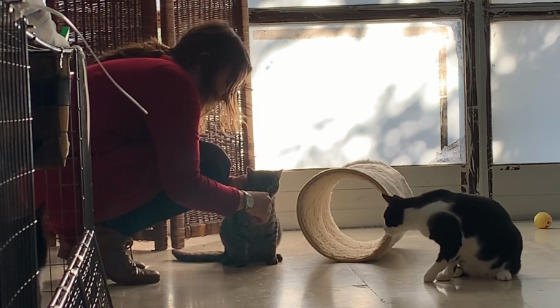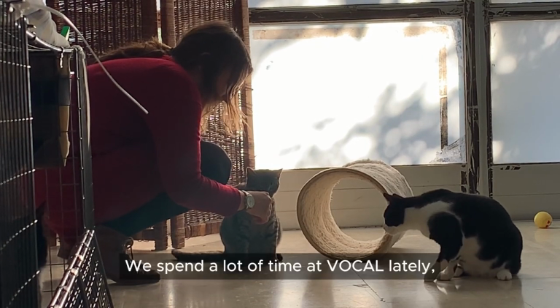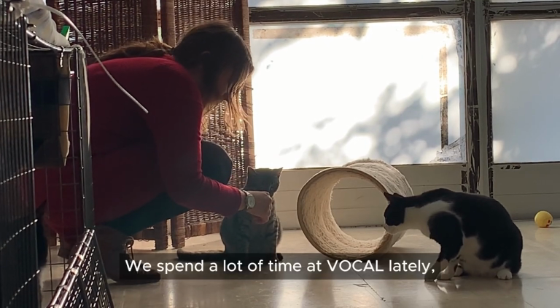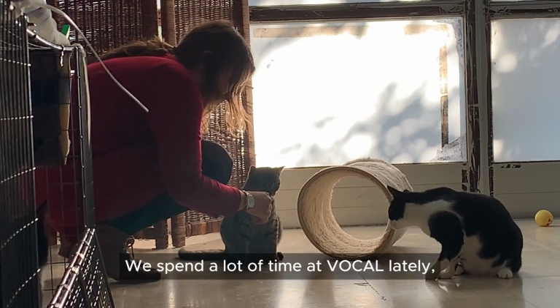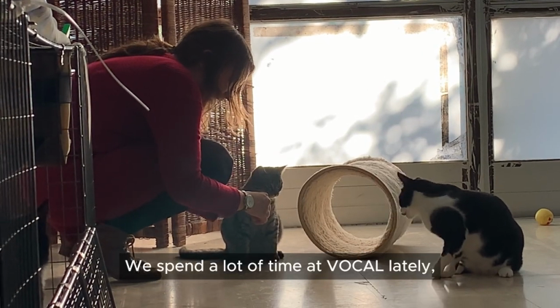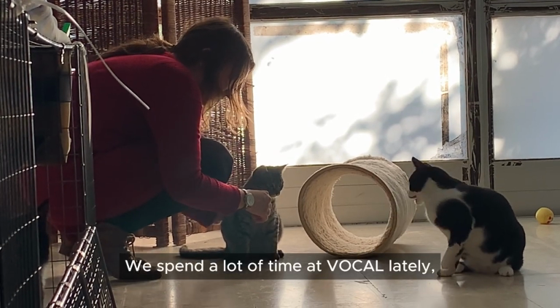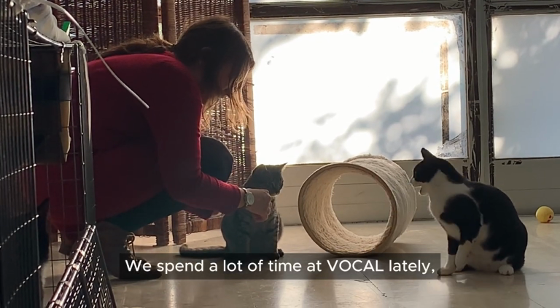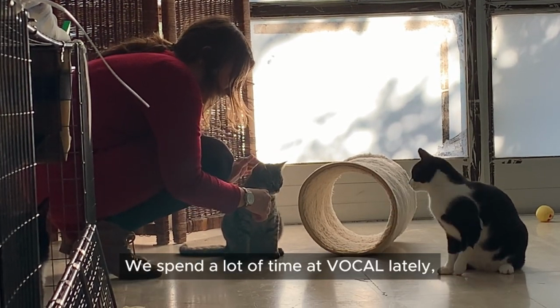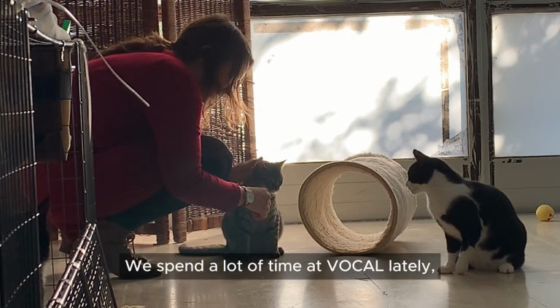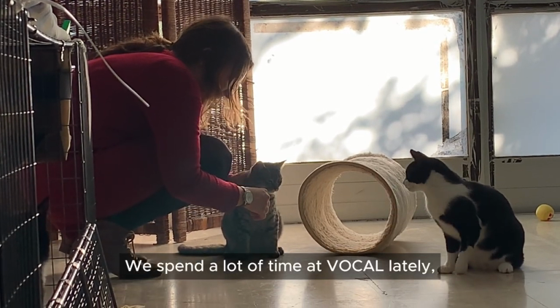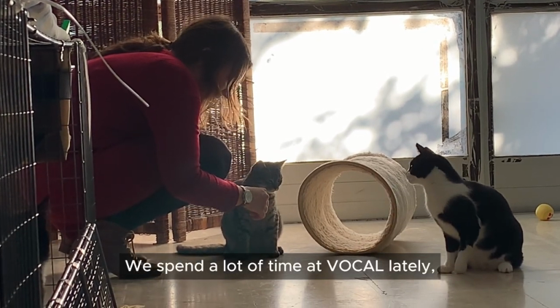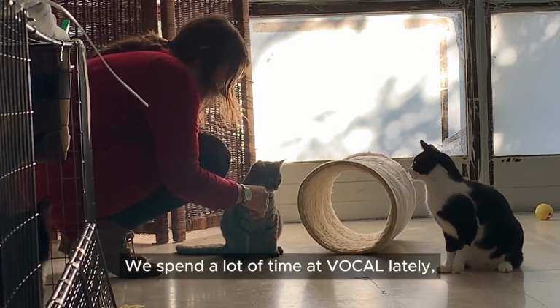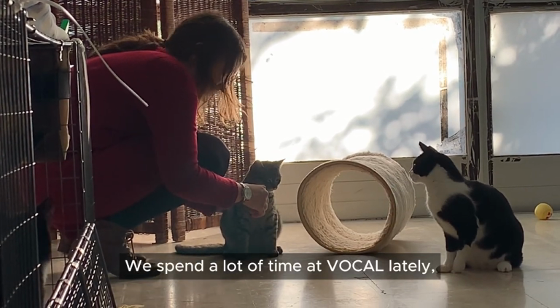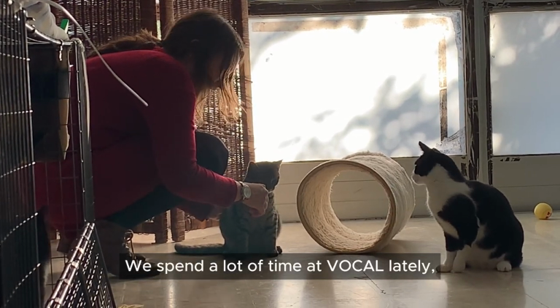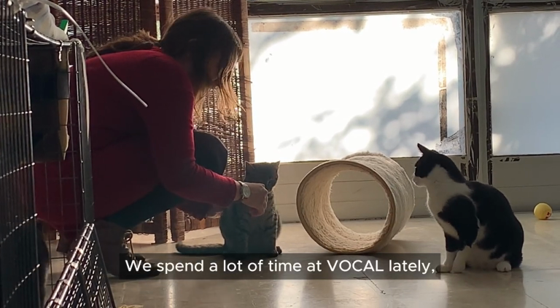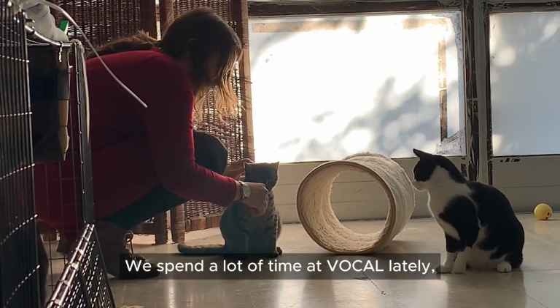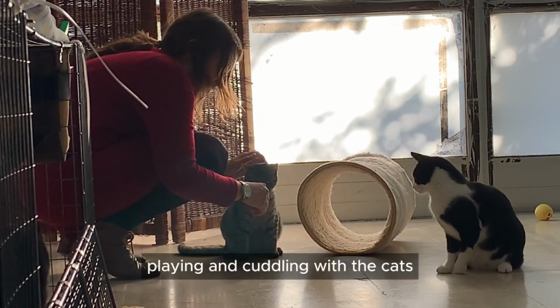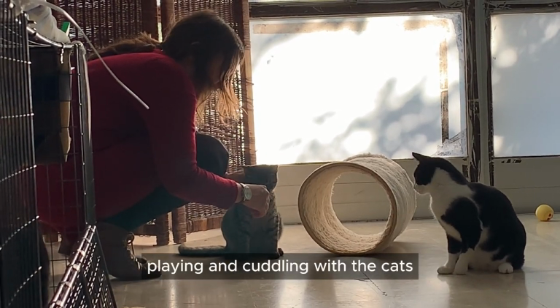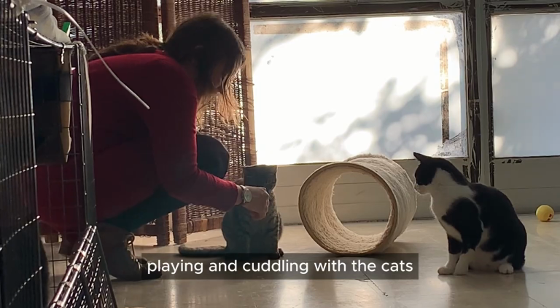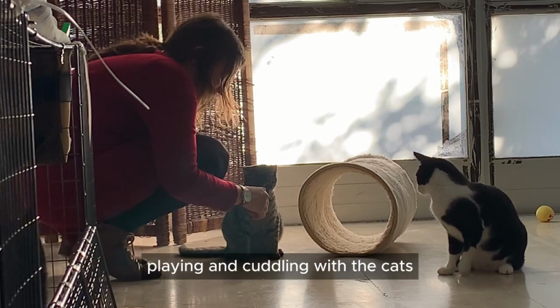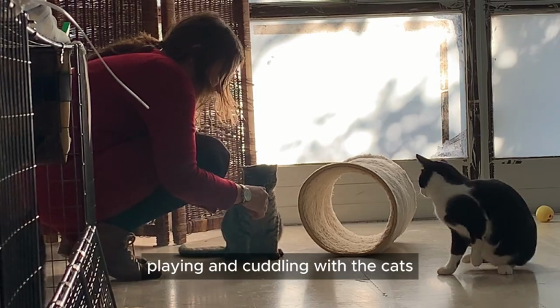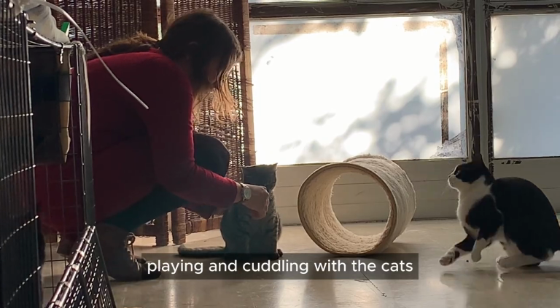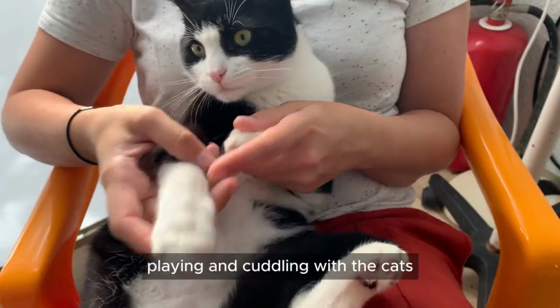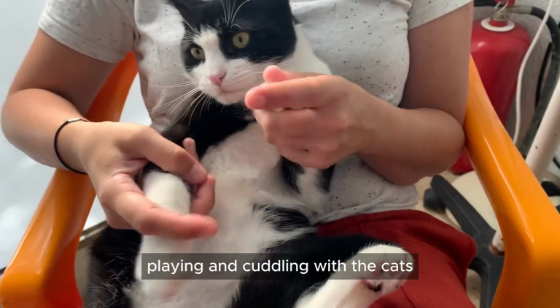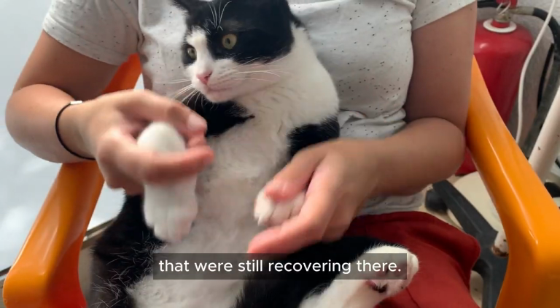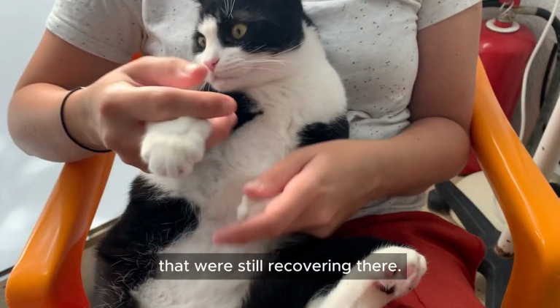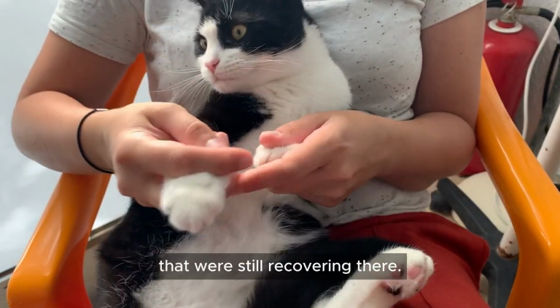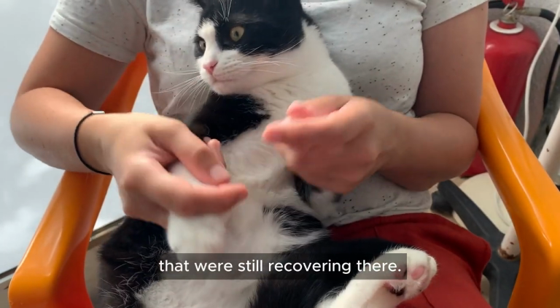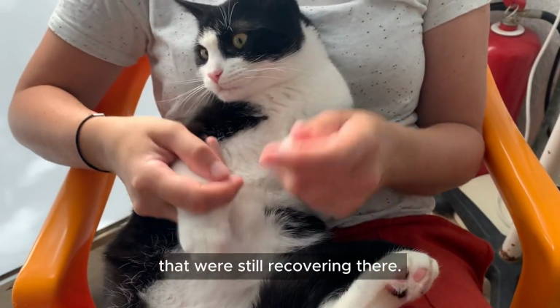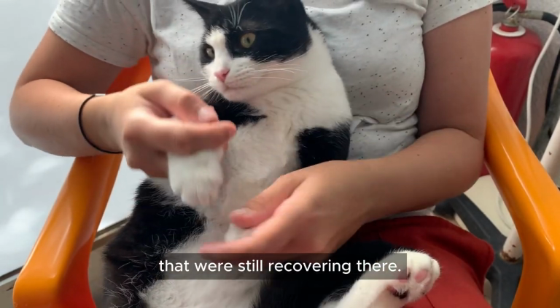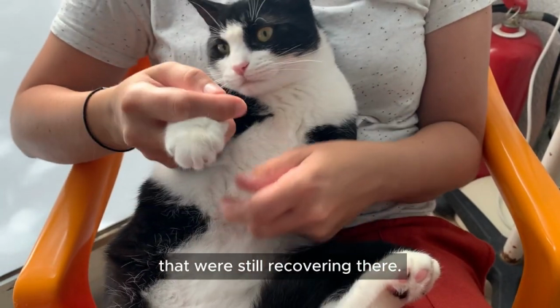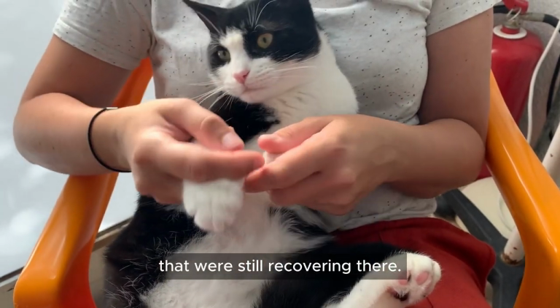We spent a lot of time at Vocal lately, playing and cuddling with the cats that are still recovering there.